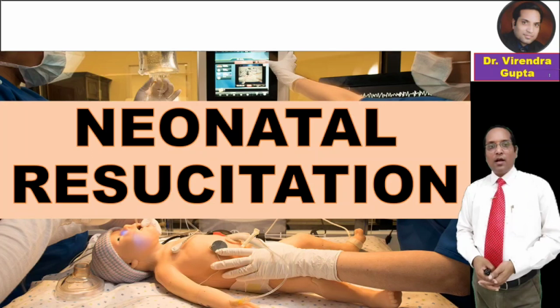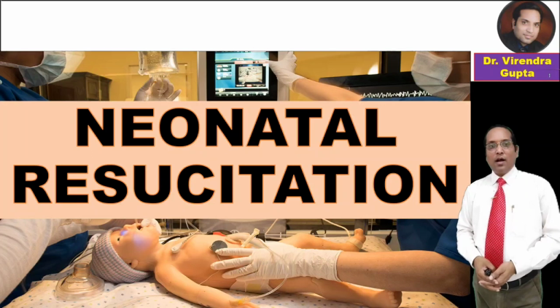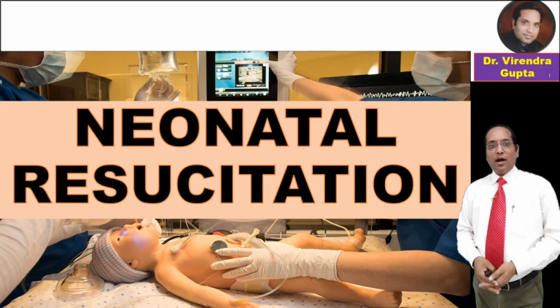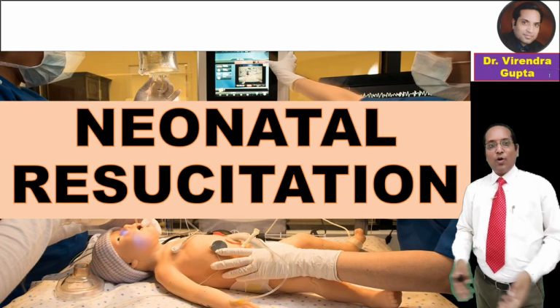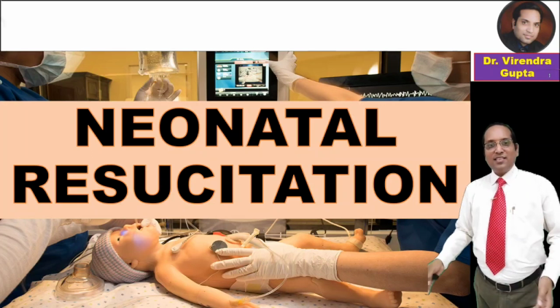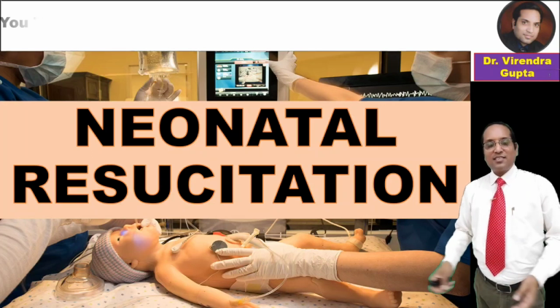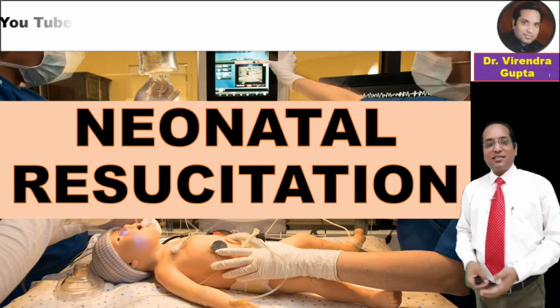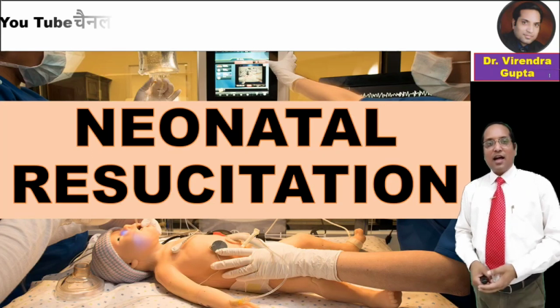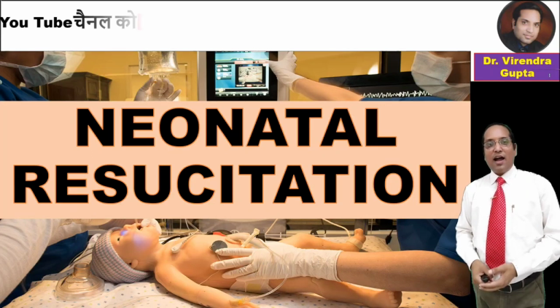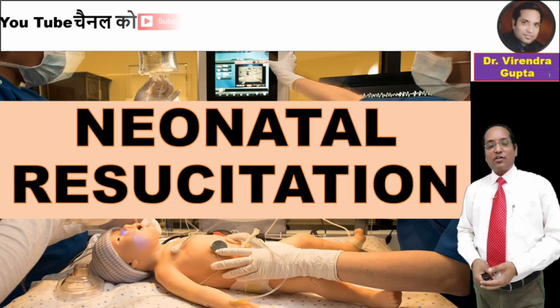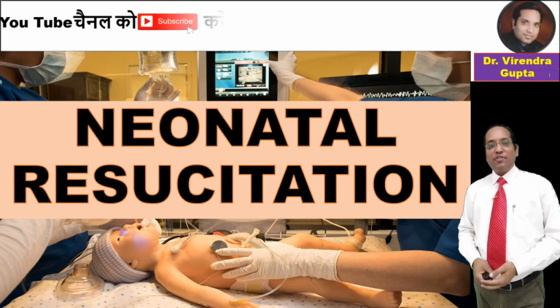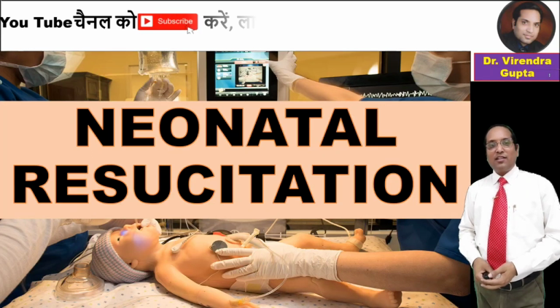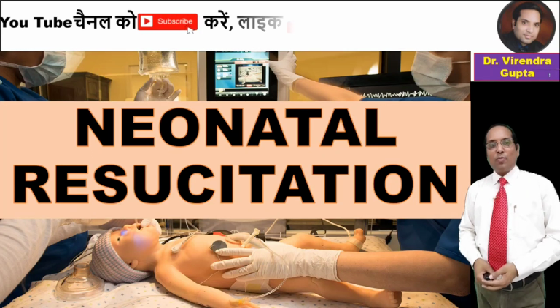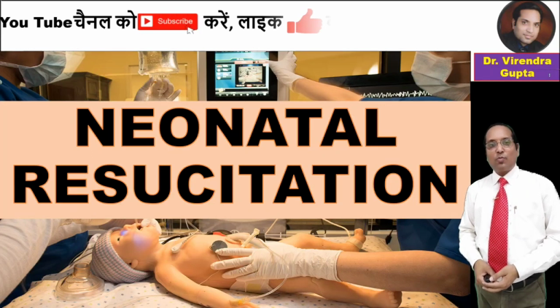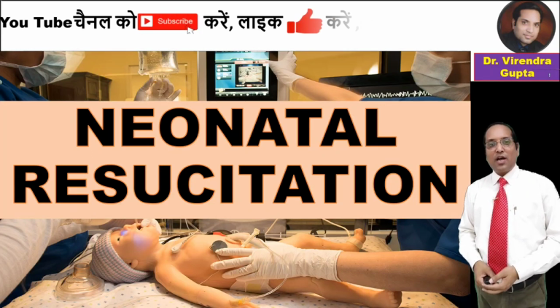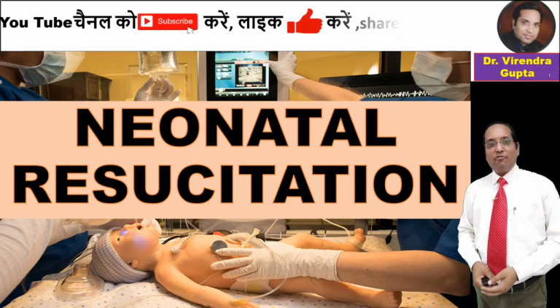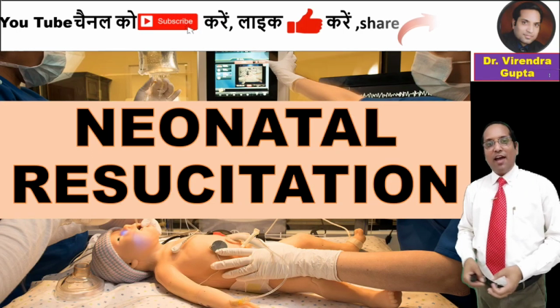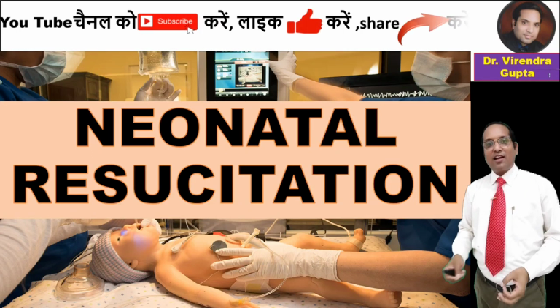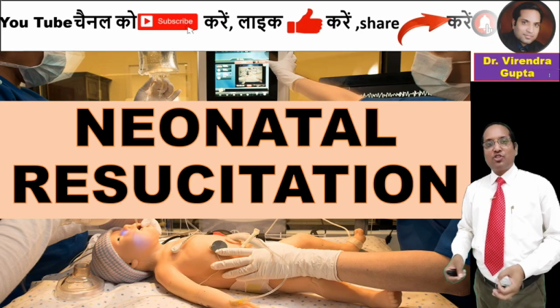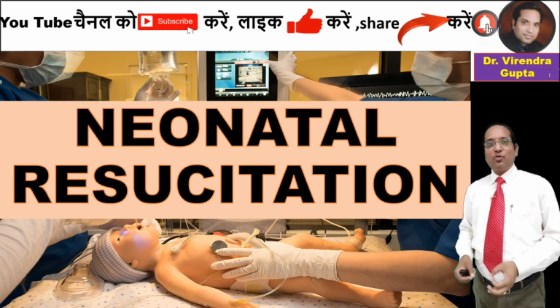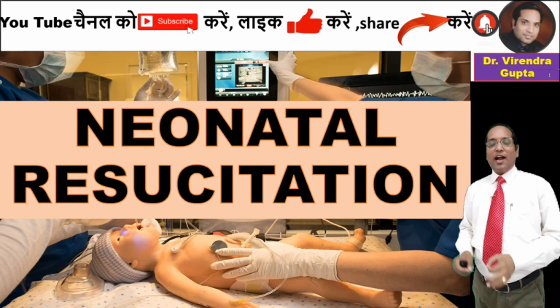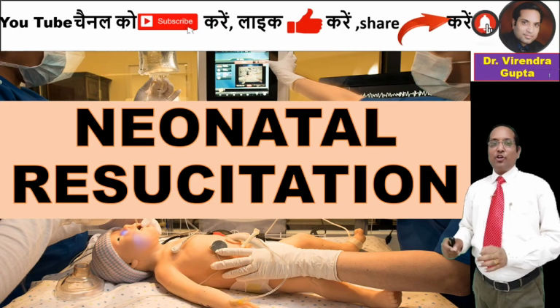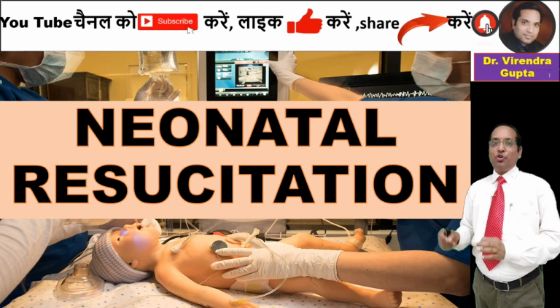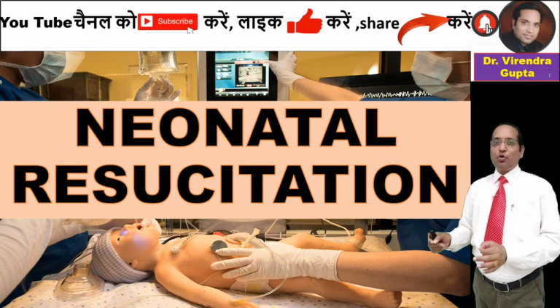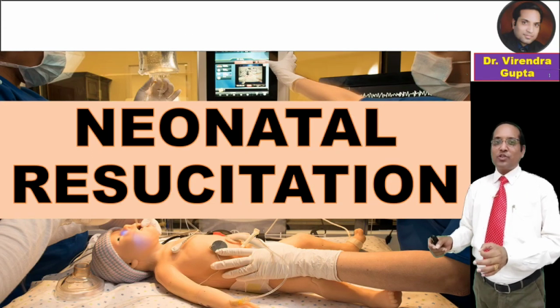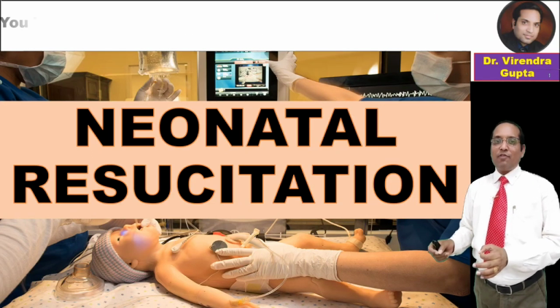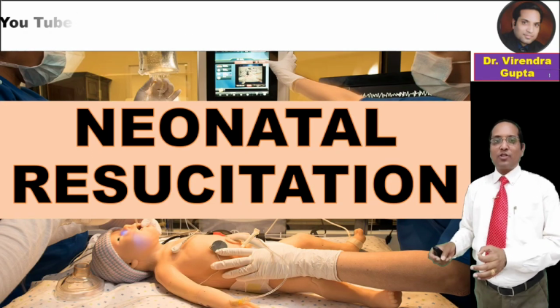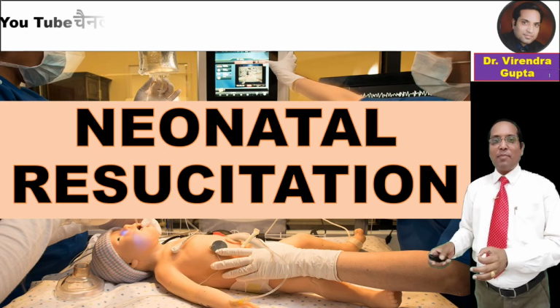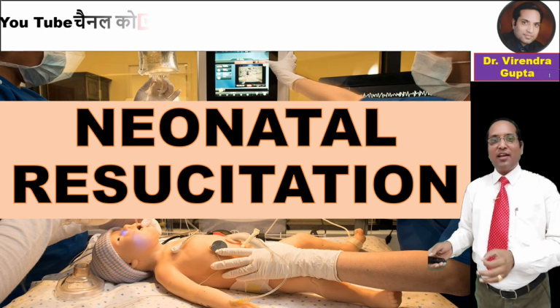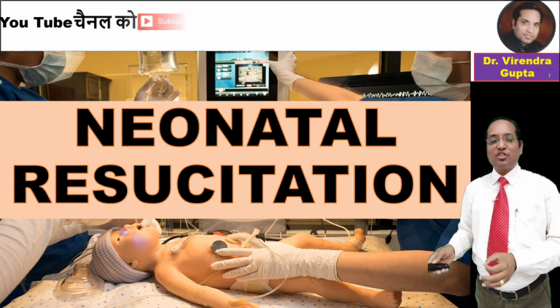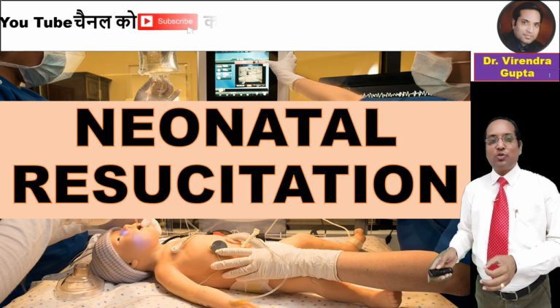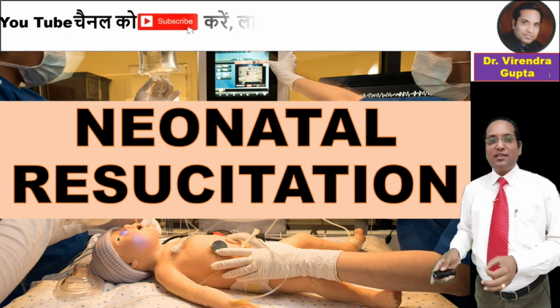Hello guys, I am Dr. Viran Kumar Bhutta. Welcome to your YouTube channel for medical students.